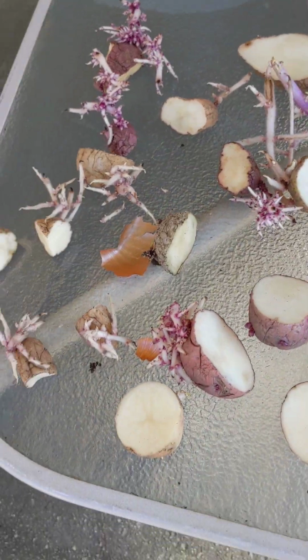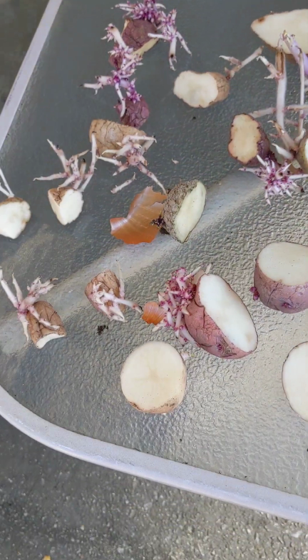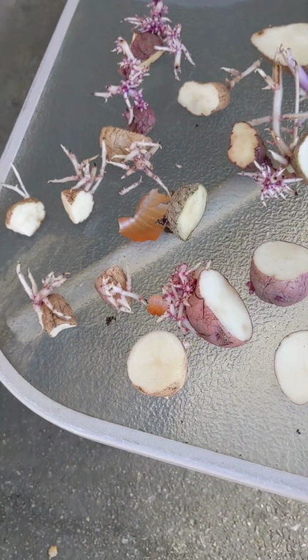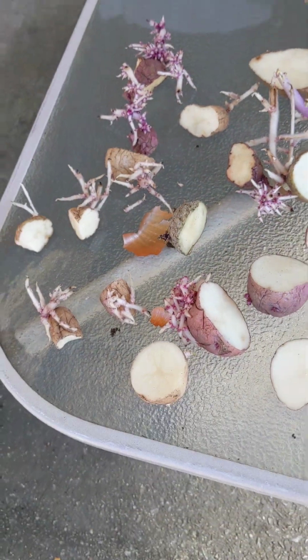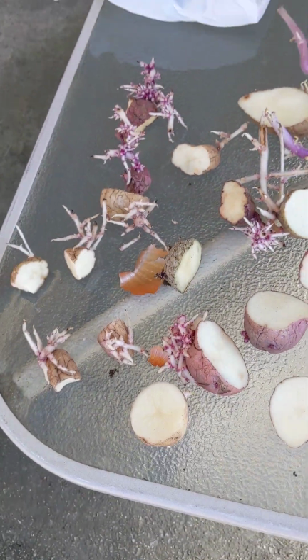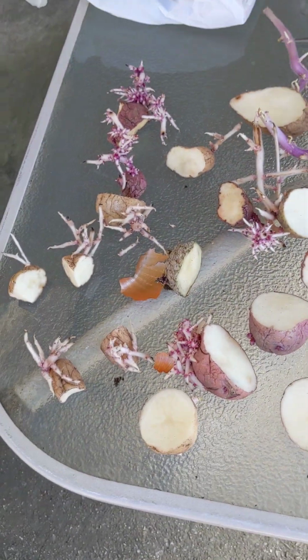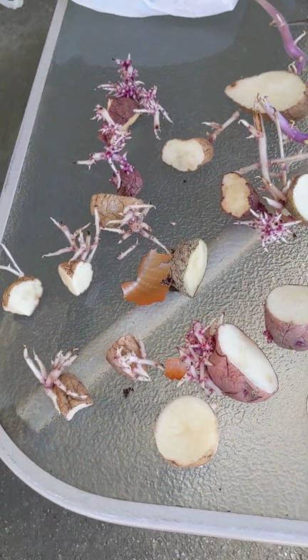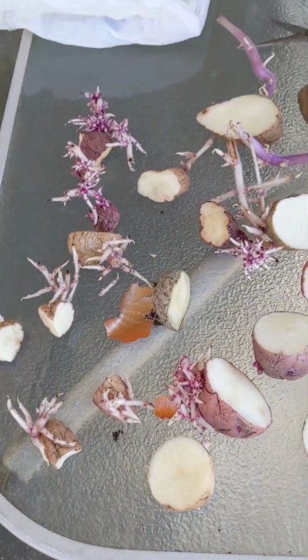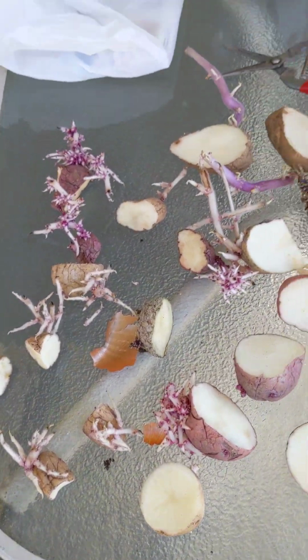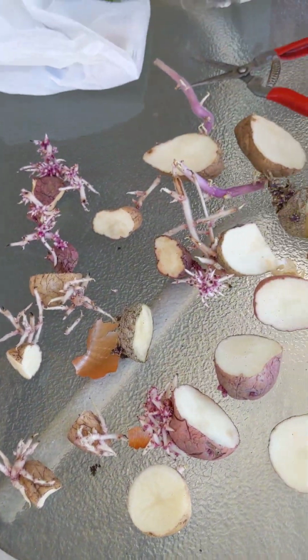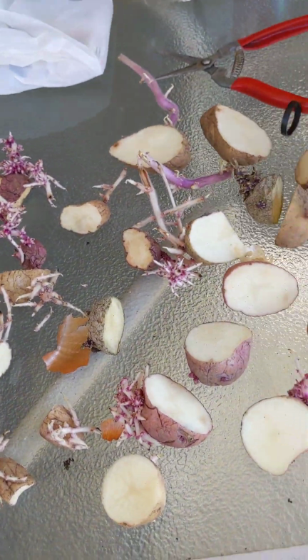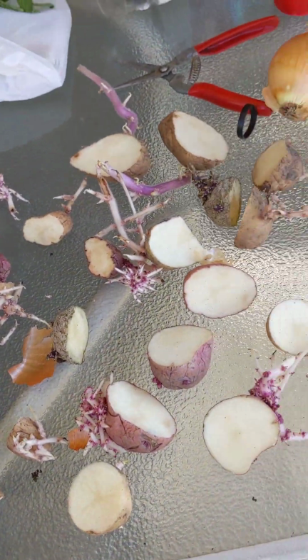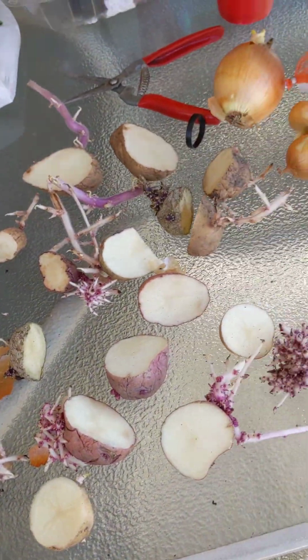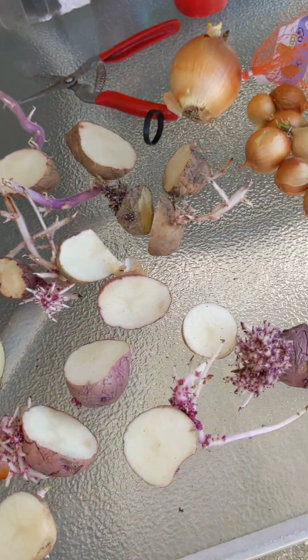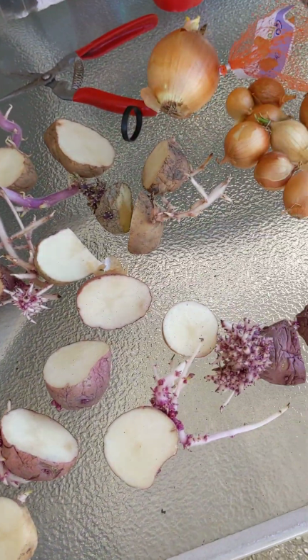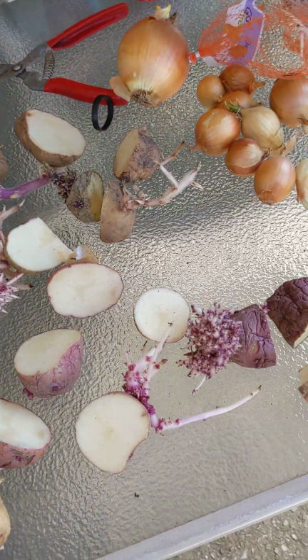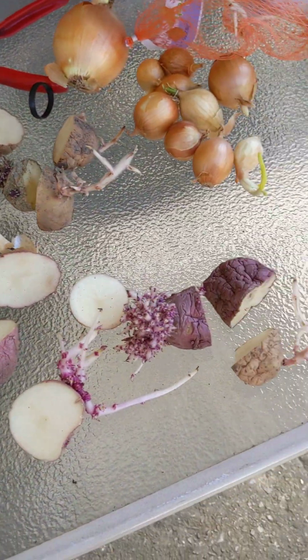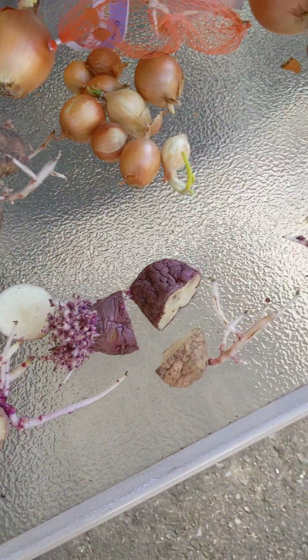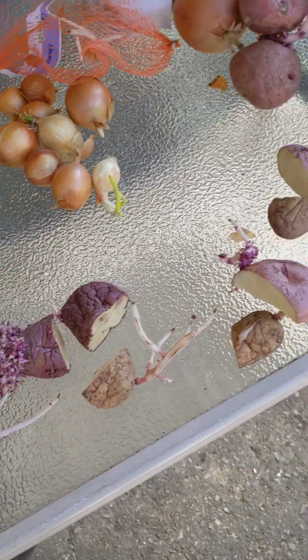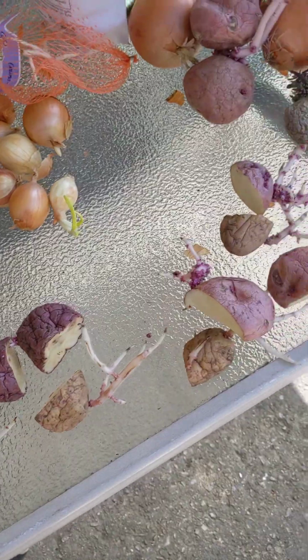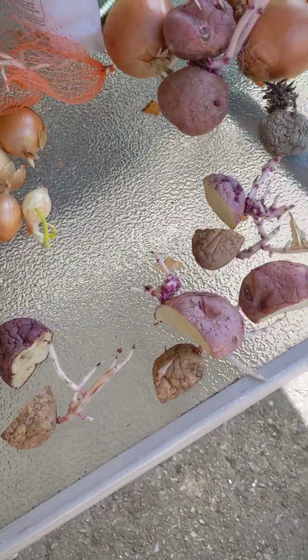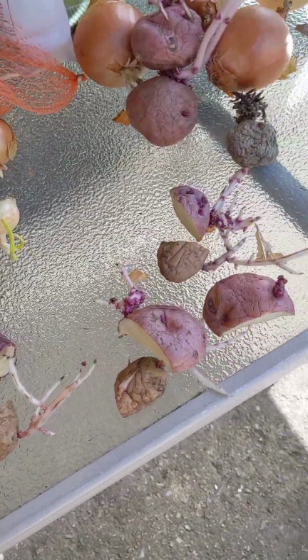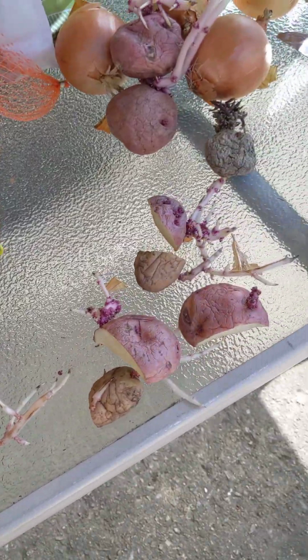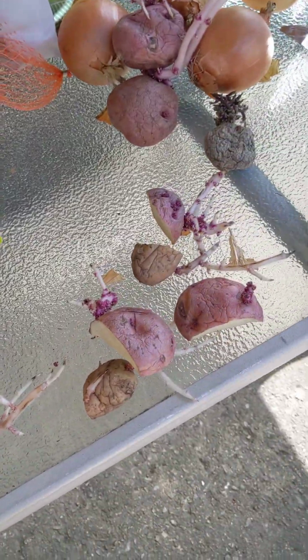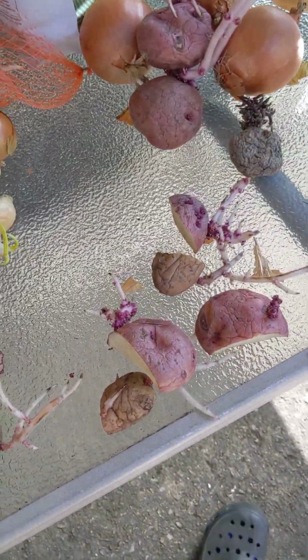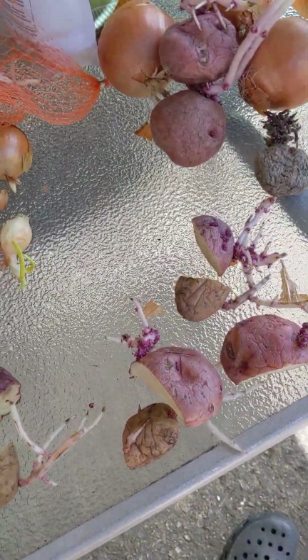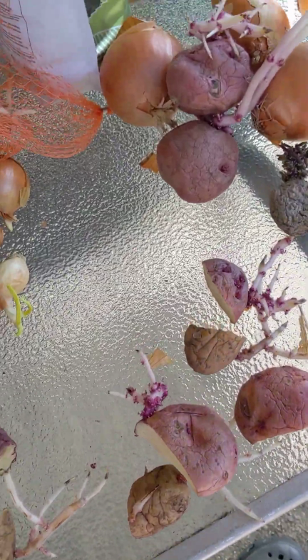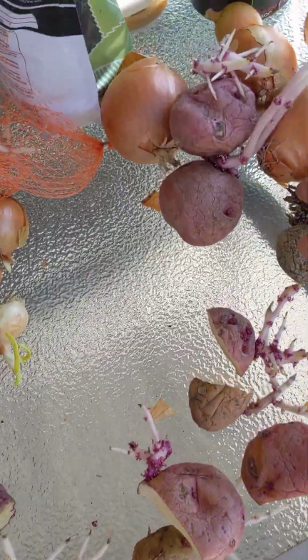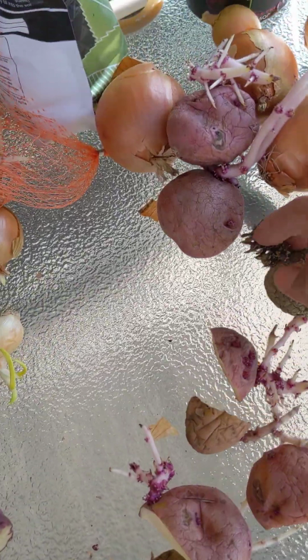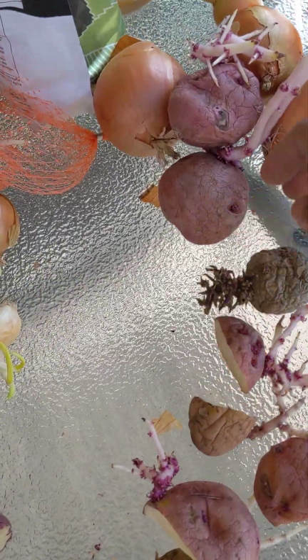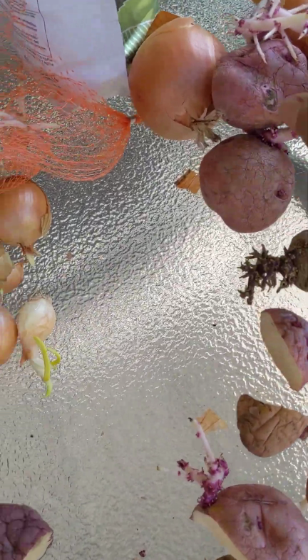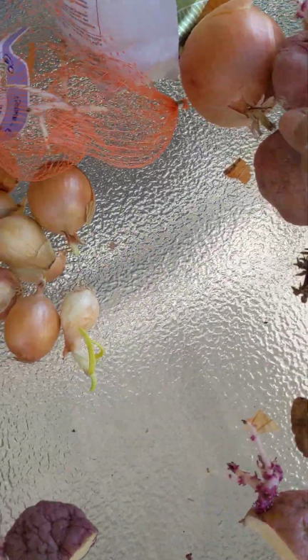These are the ones that were cut, so I'm gonna leave these to scab over and plant them tomorrow.